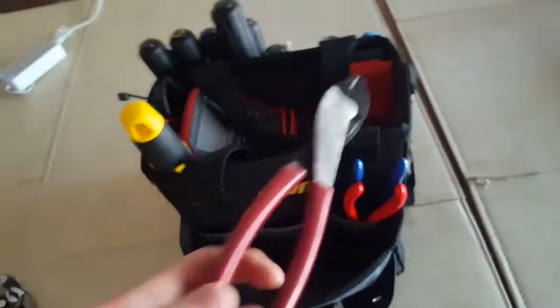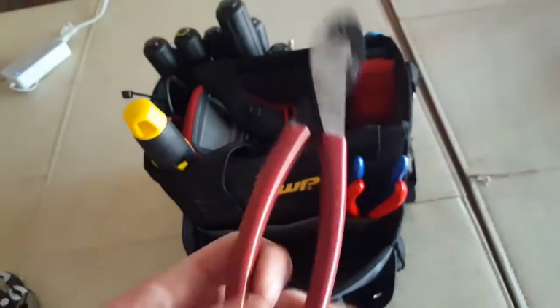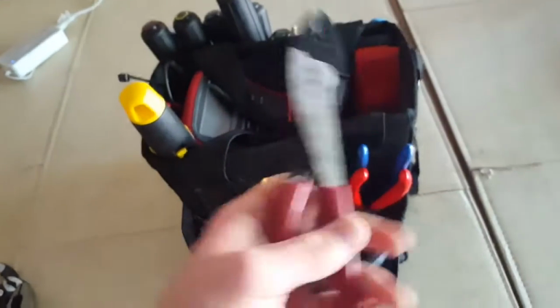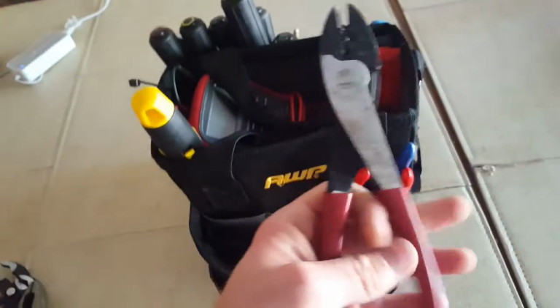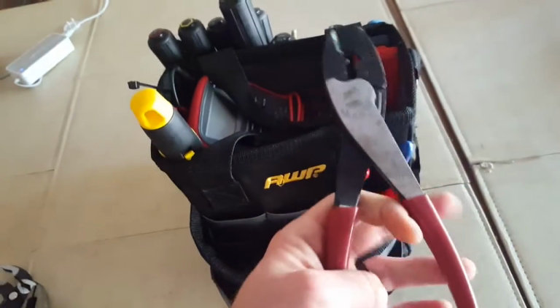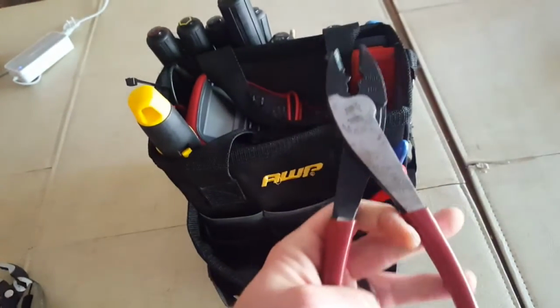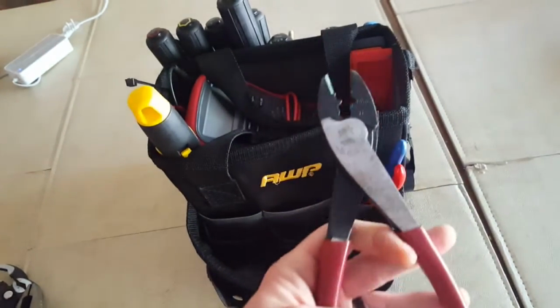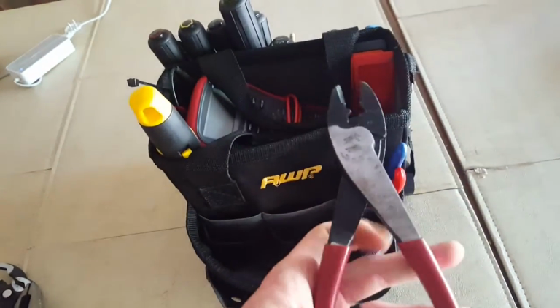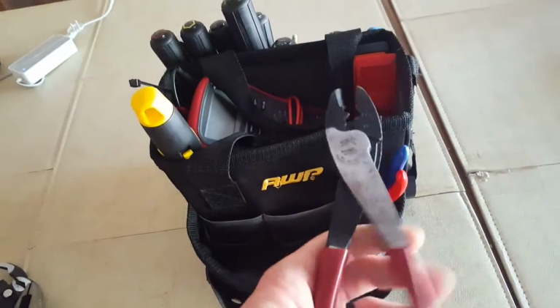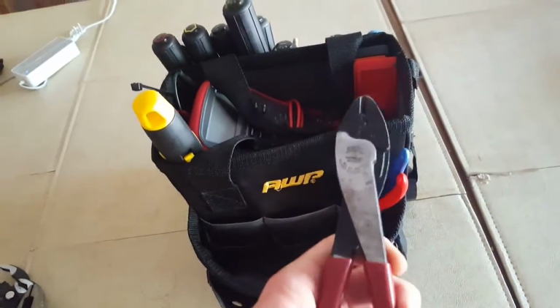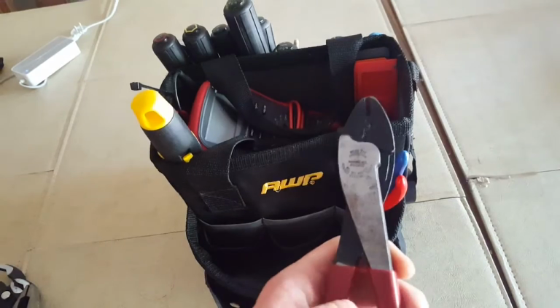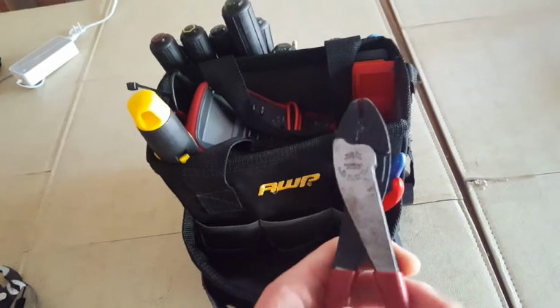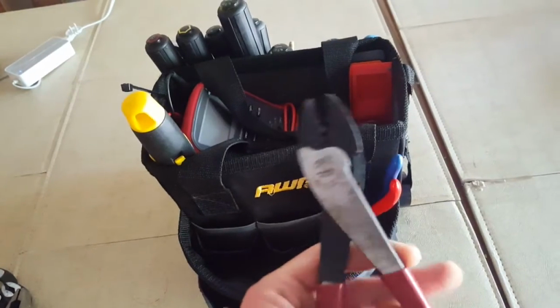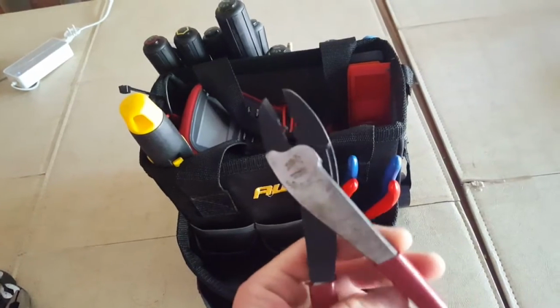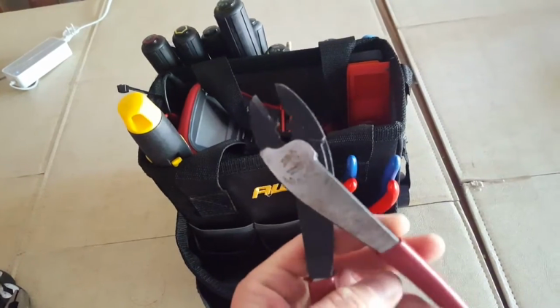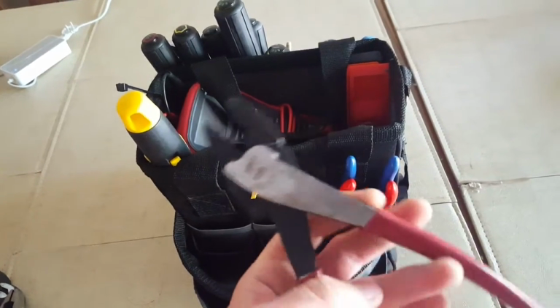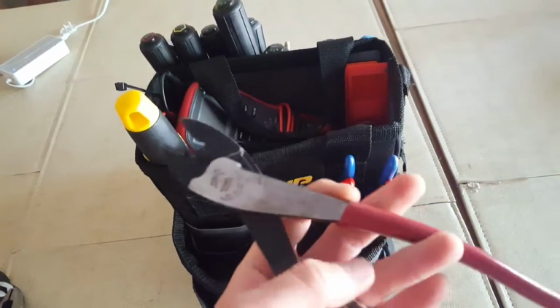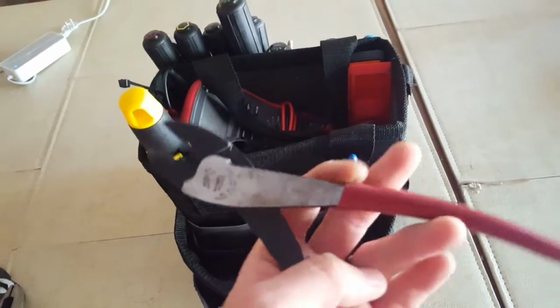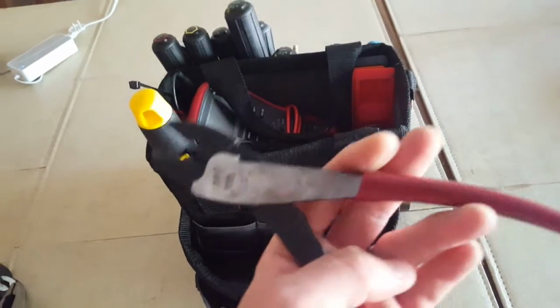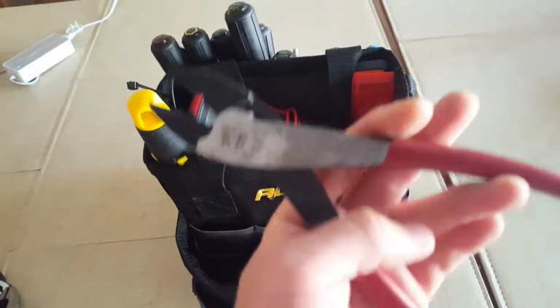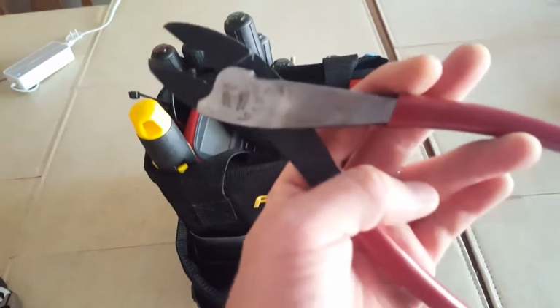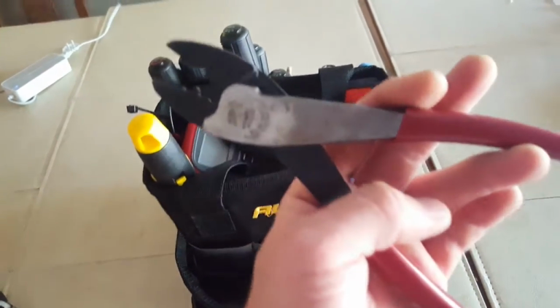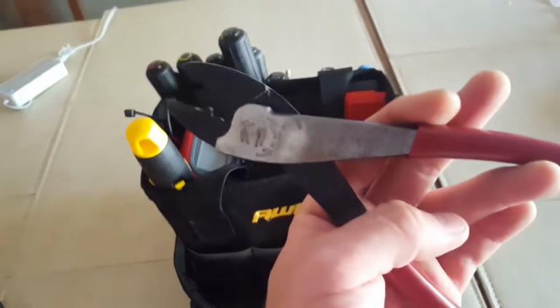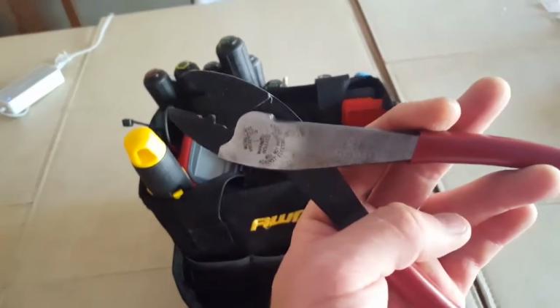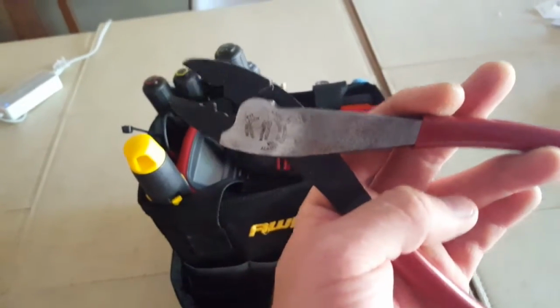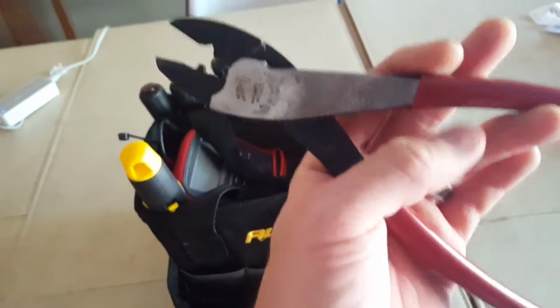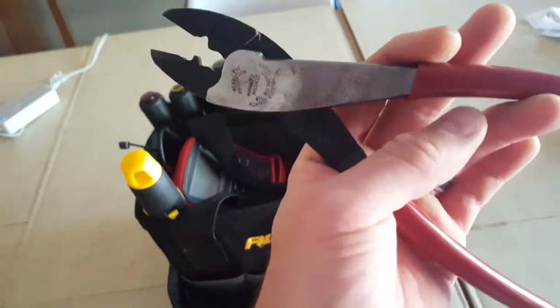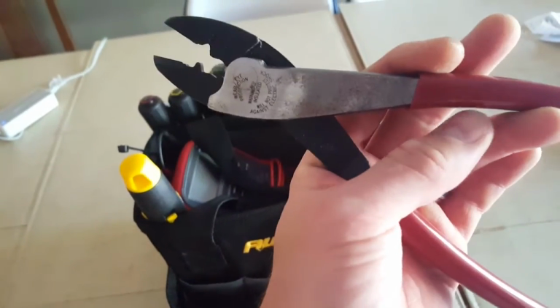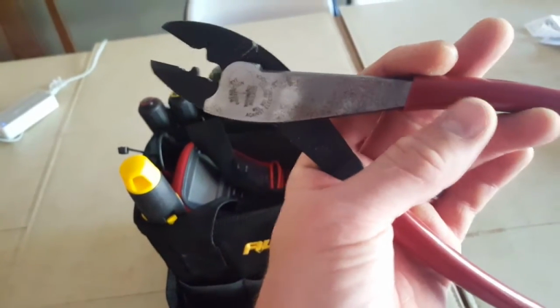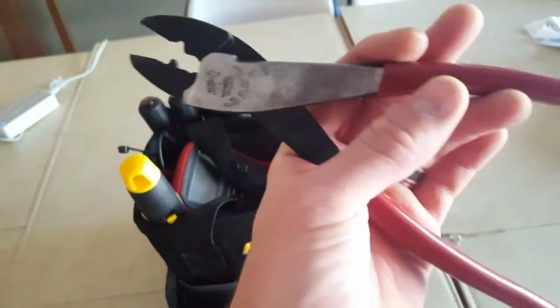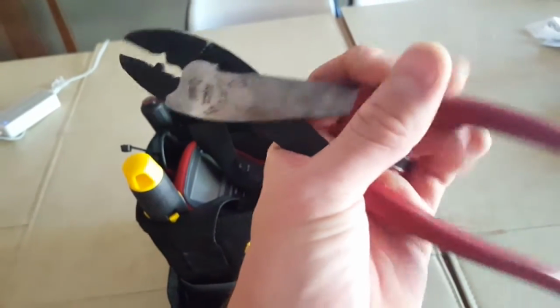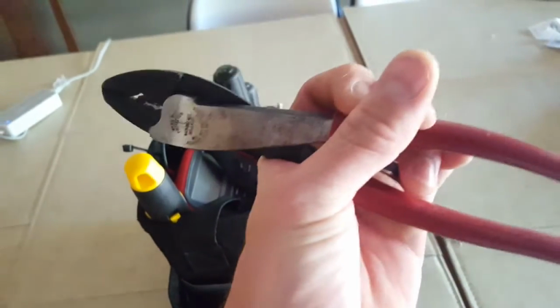Crimpers — these are Klein. I use these for stake-on connectors.